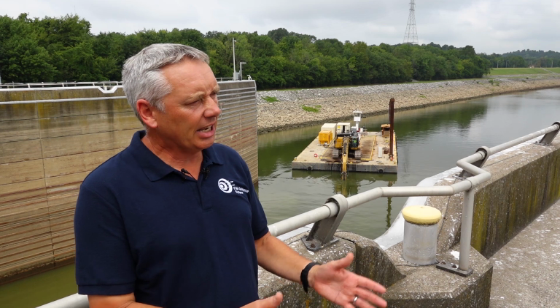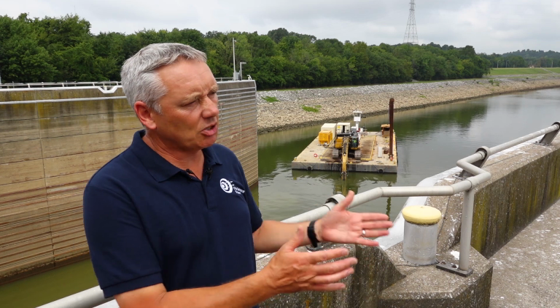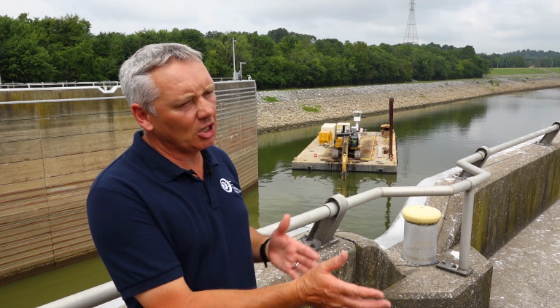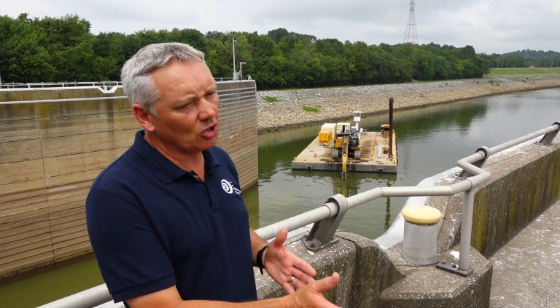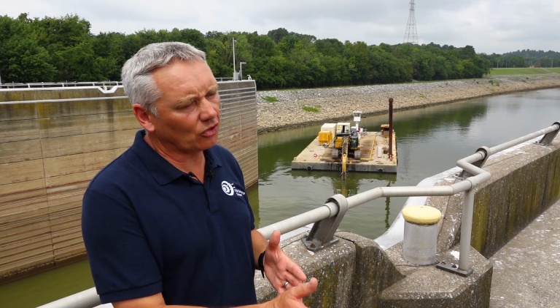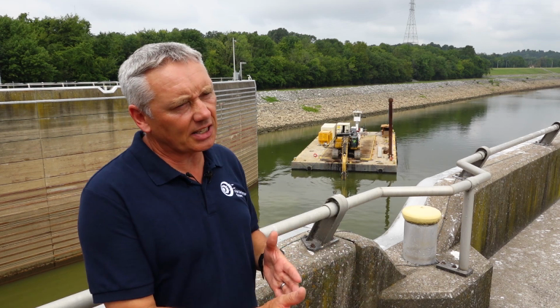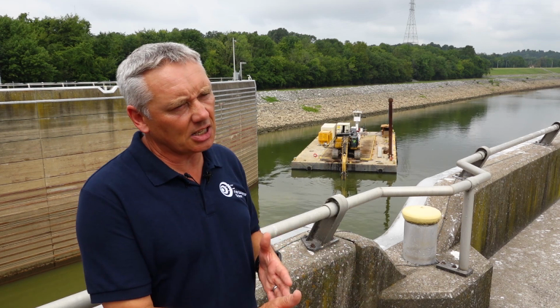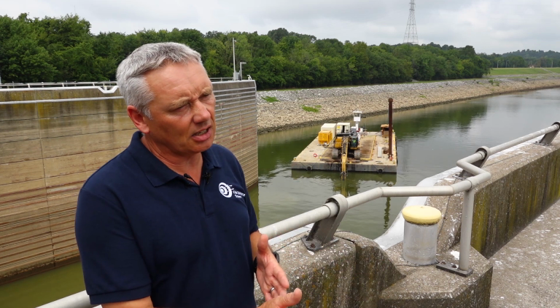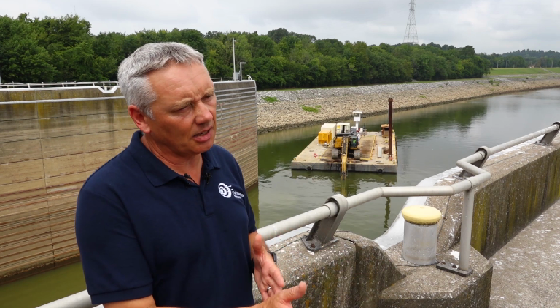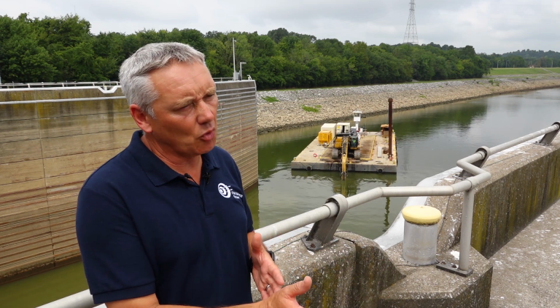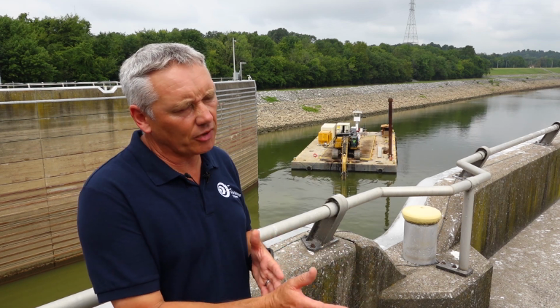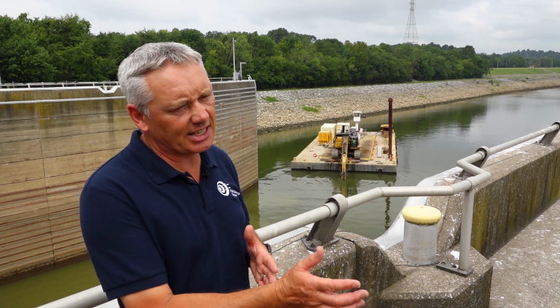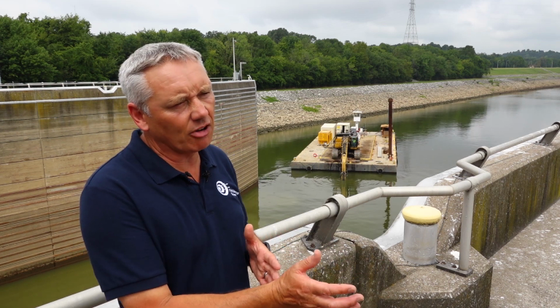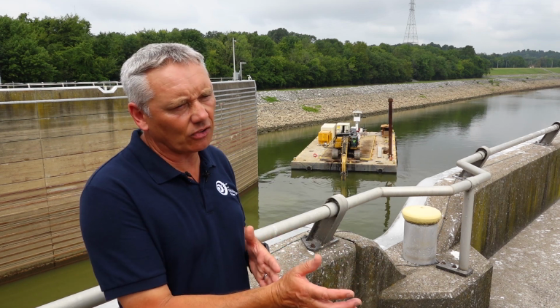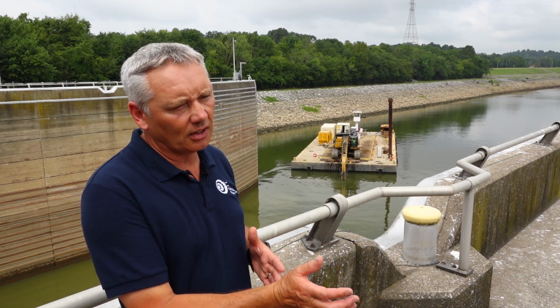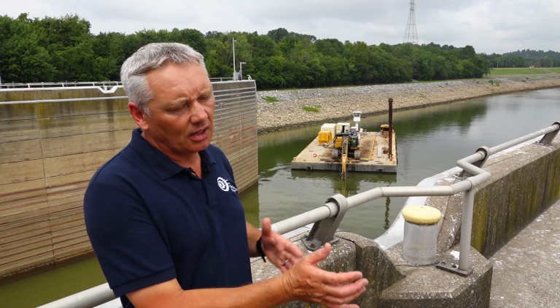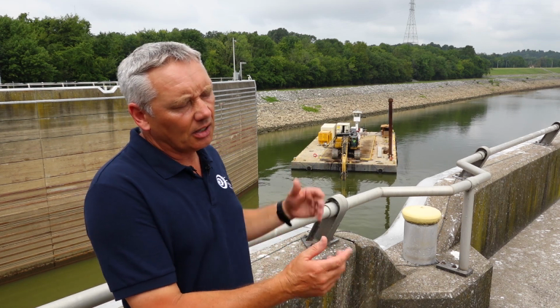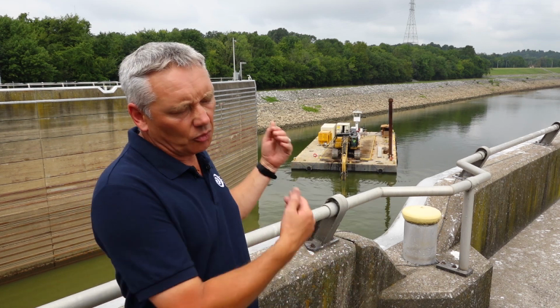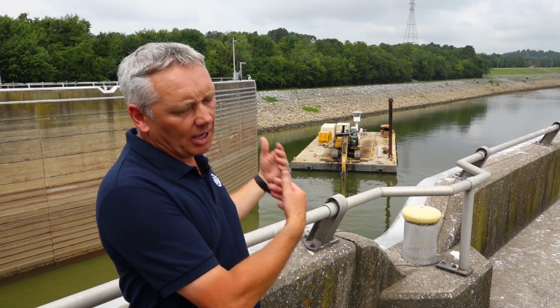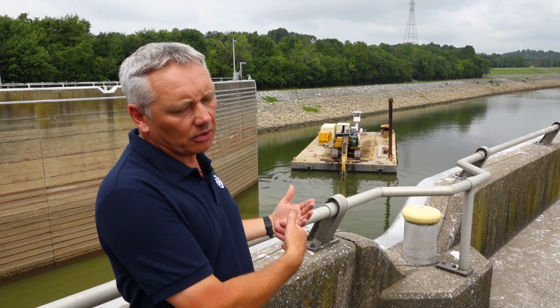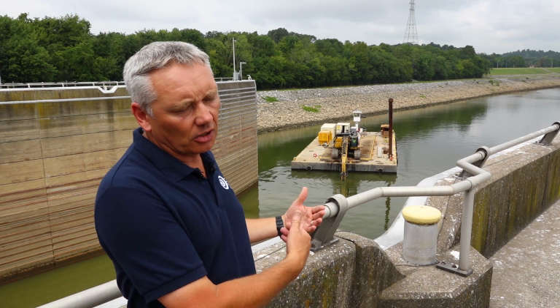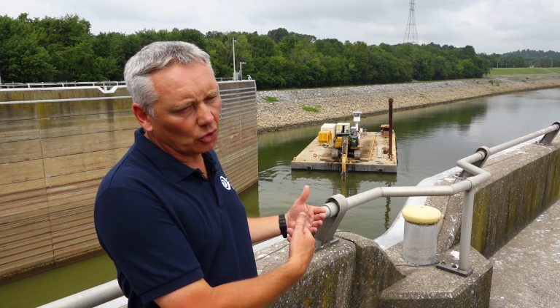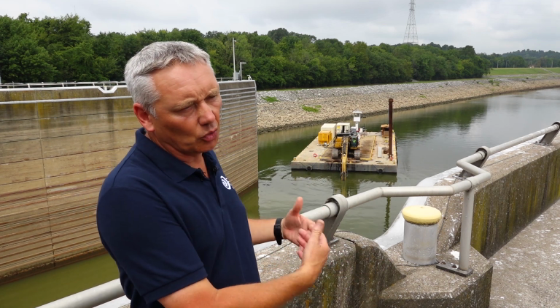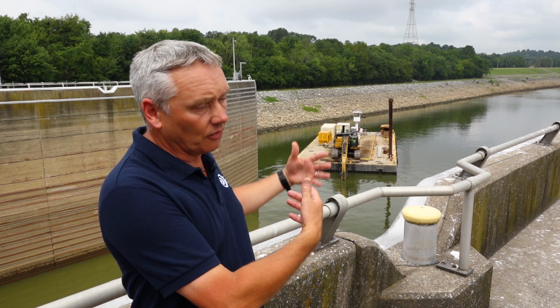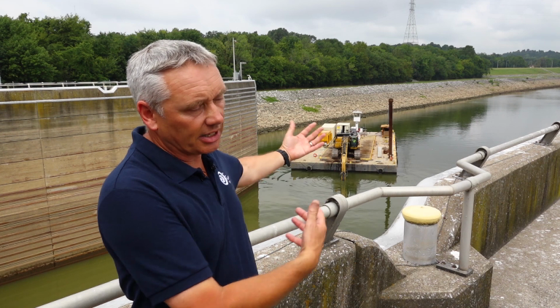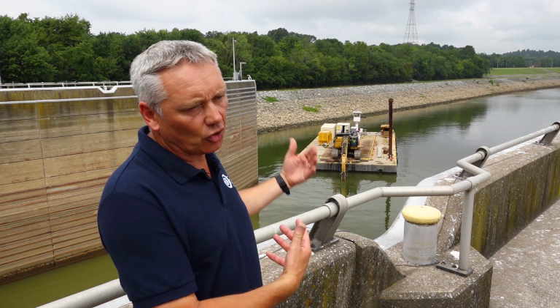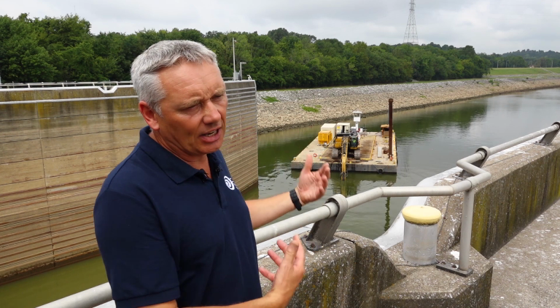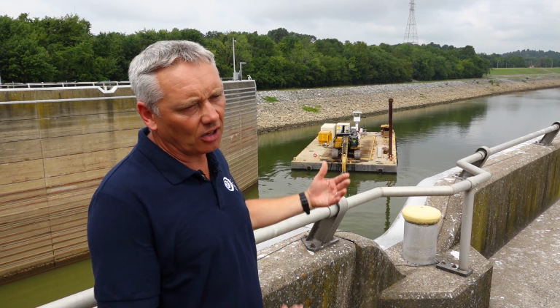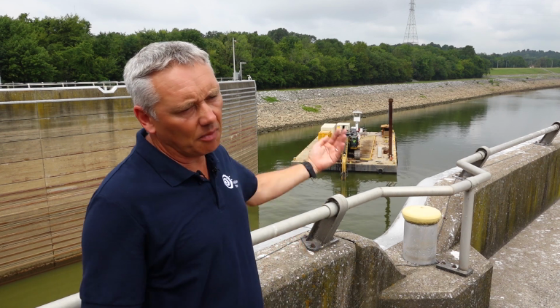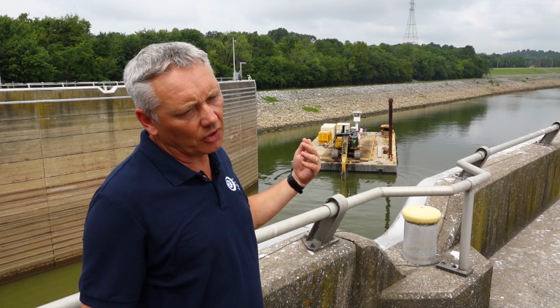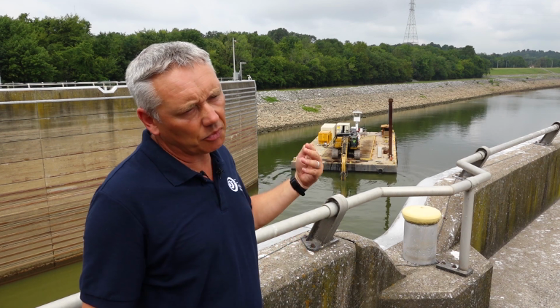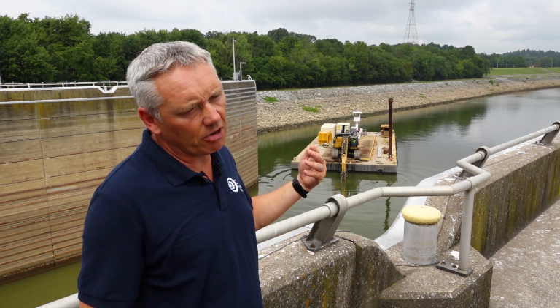Here it's been used to act as more of a deterrent — to obviously stop the Asian carp moving upstream.